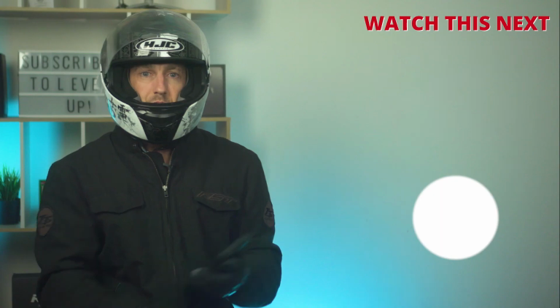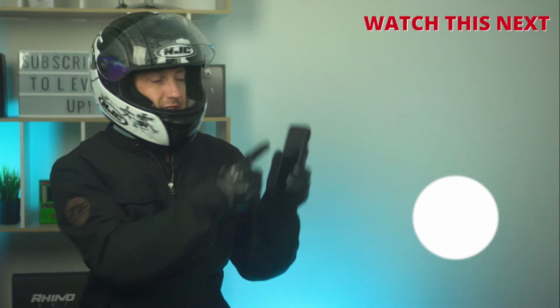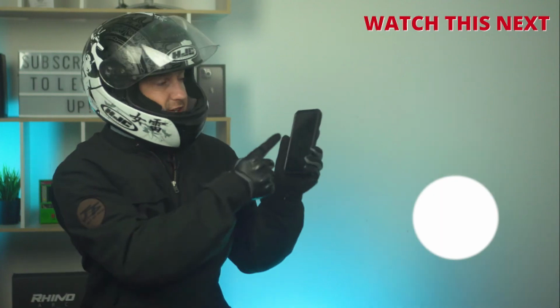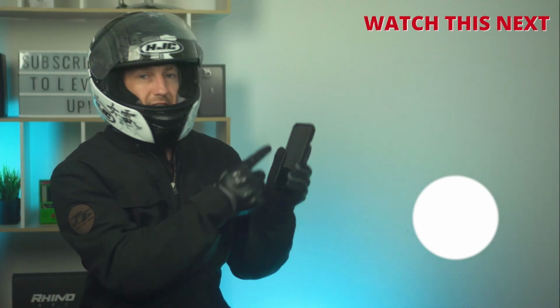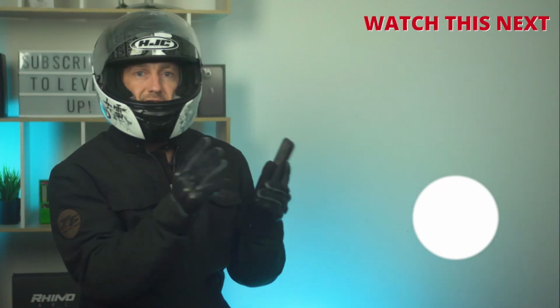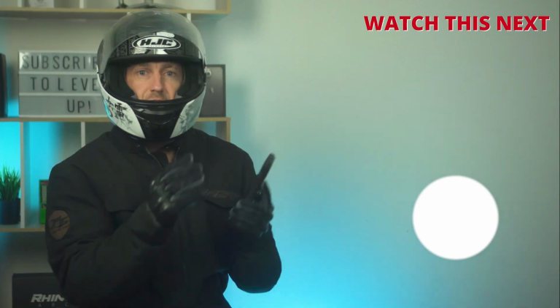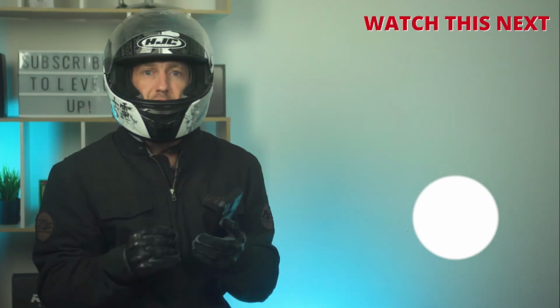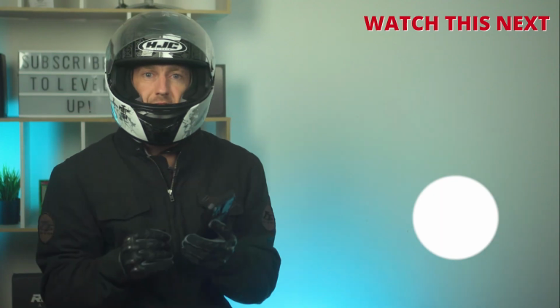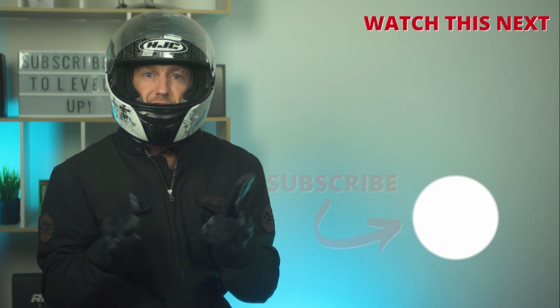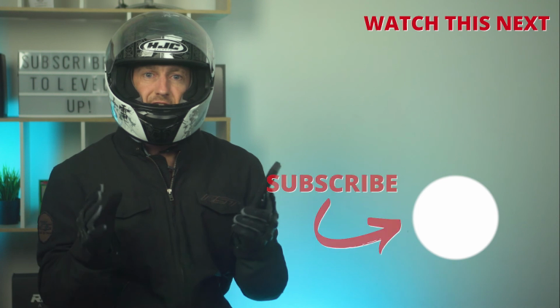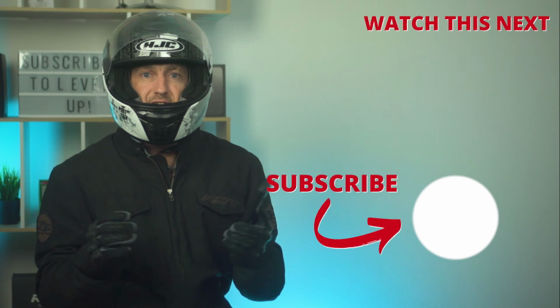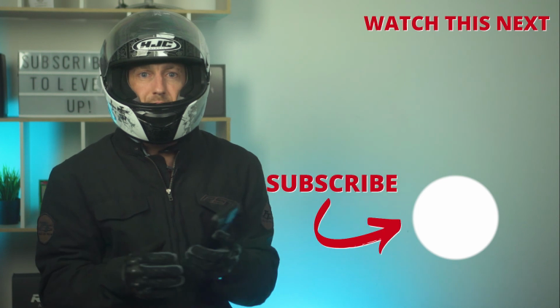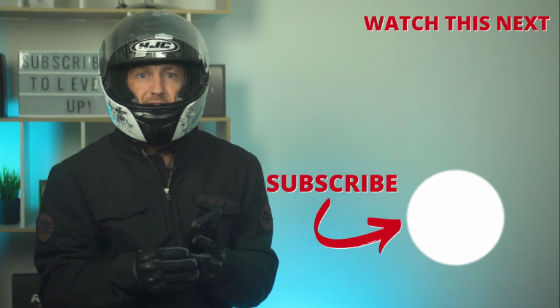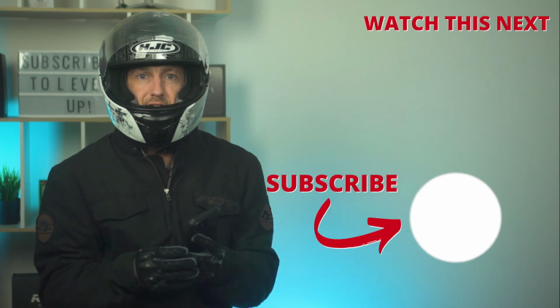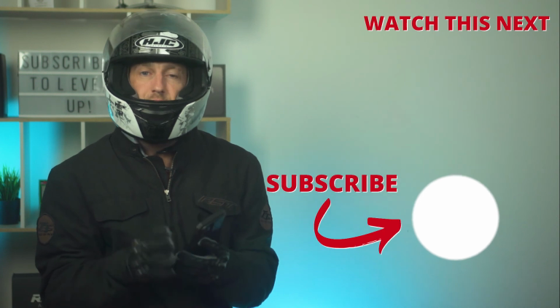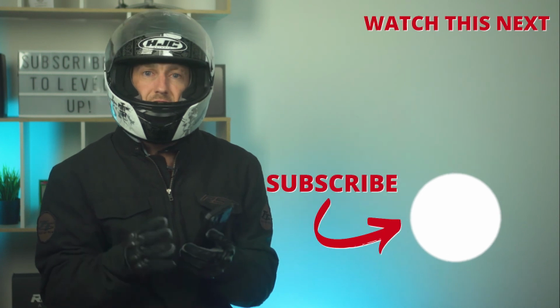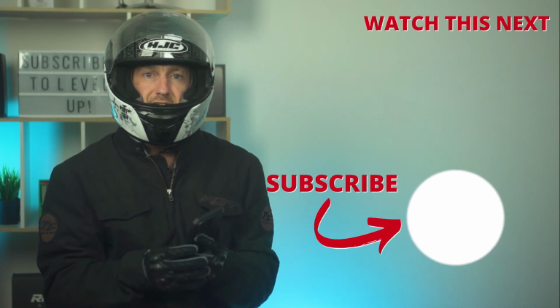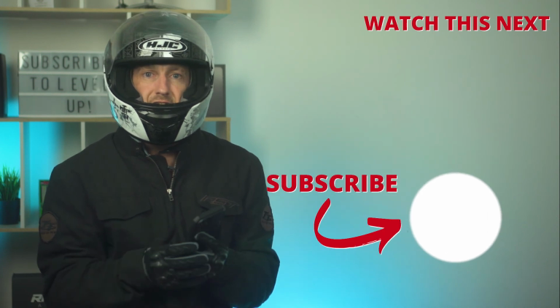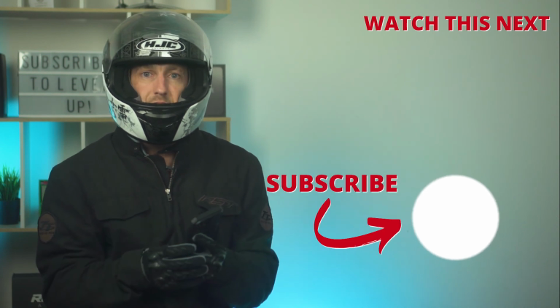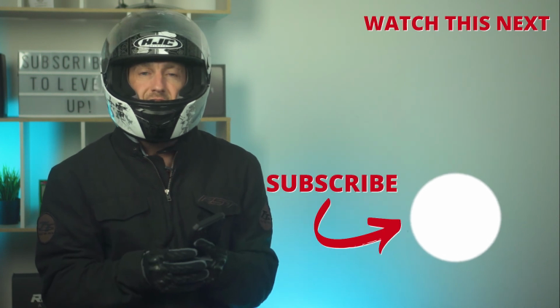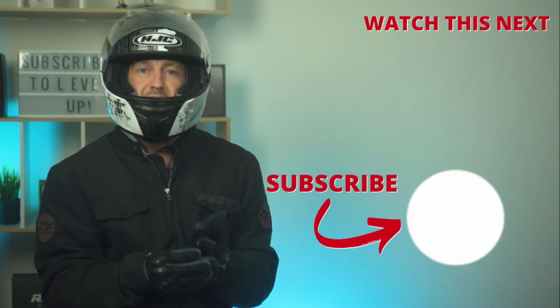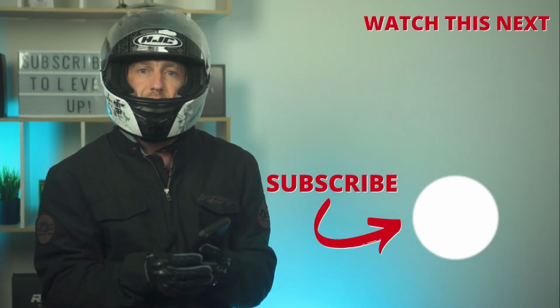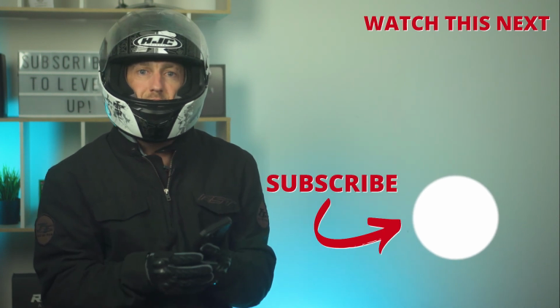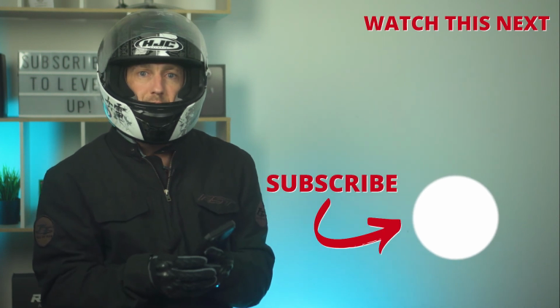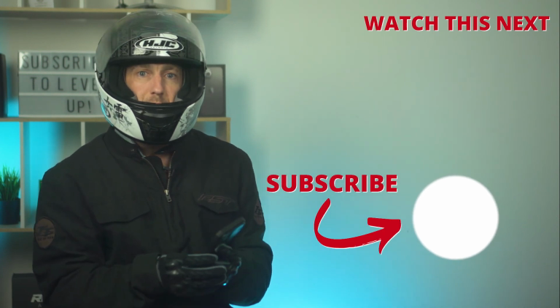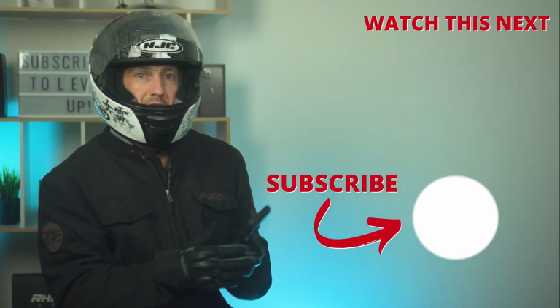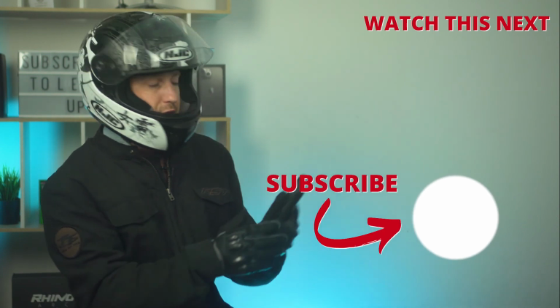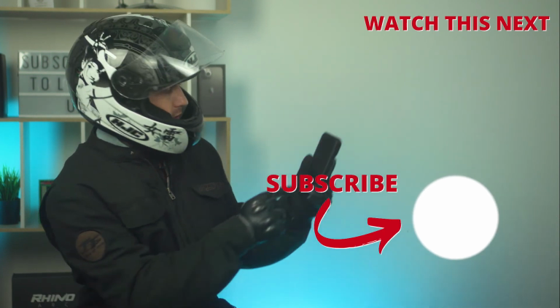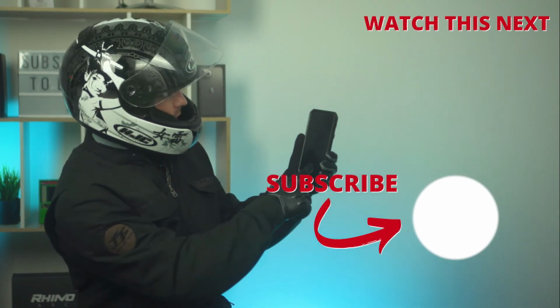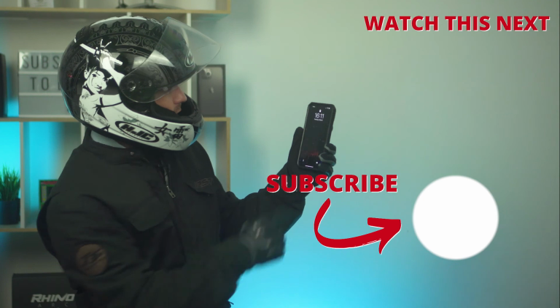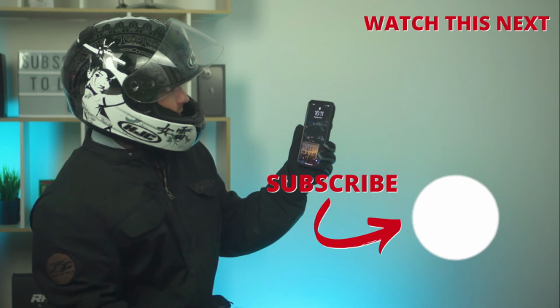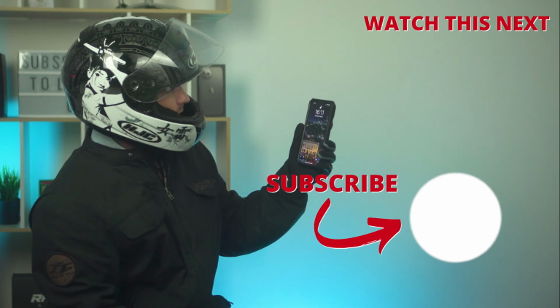Watch this video next to learn how to enable Face ID with the mask on using the latest iOS. It even works with the motorbike helmet on. I'll see you there.